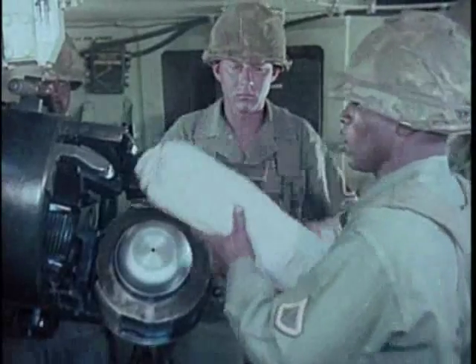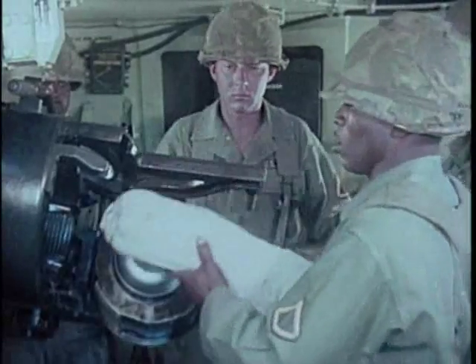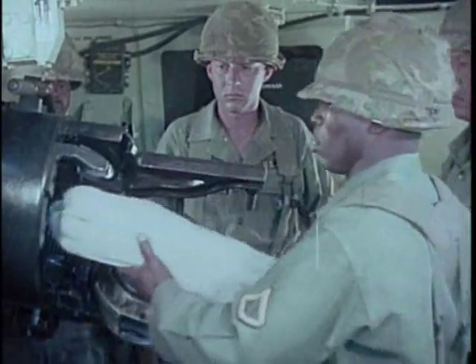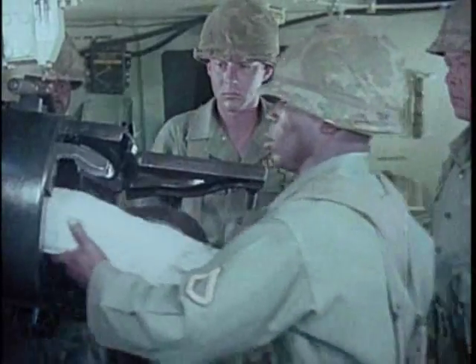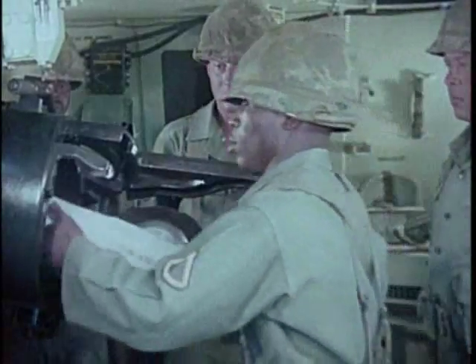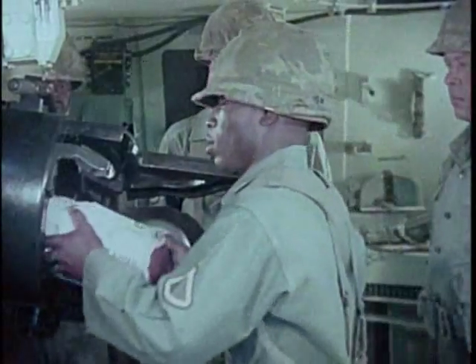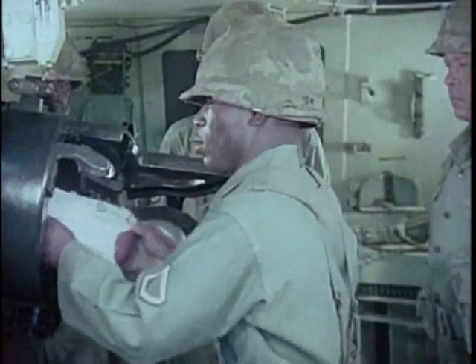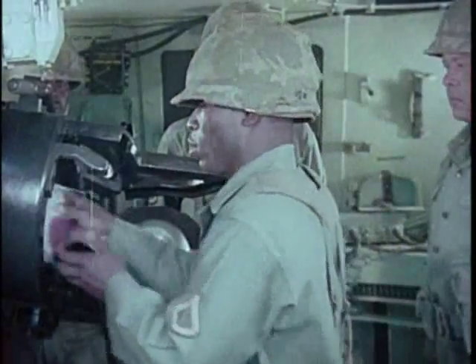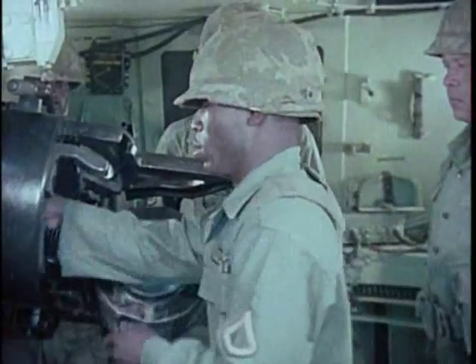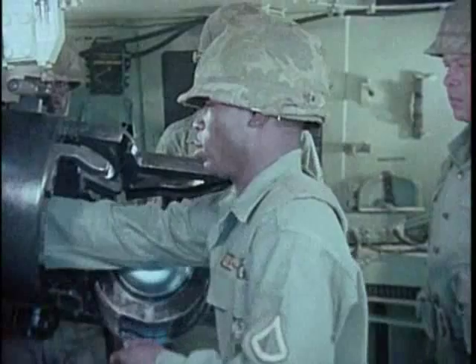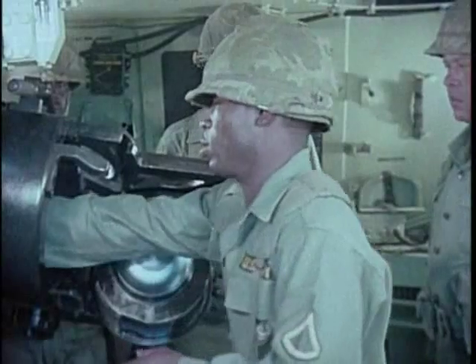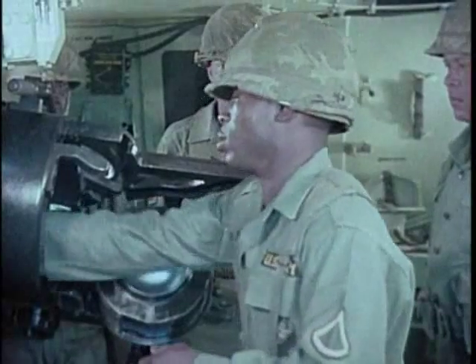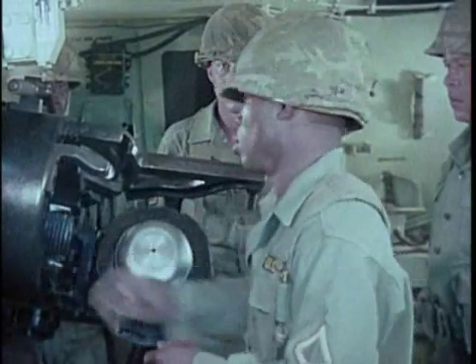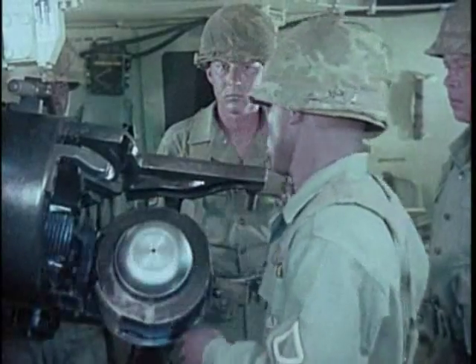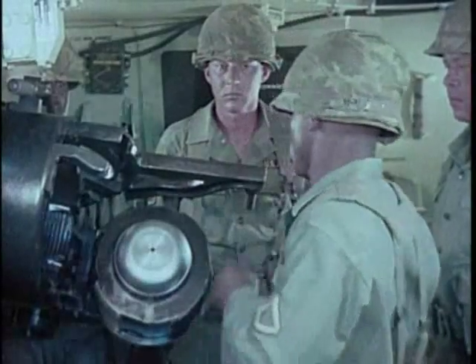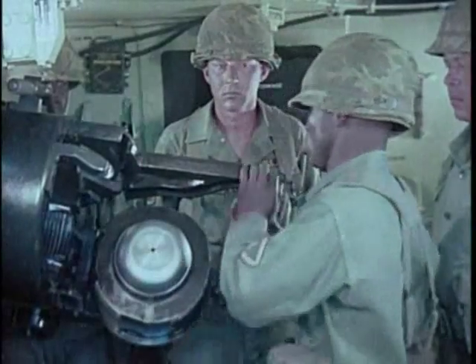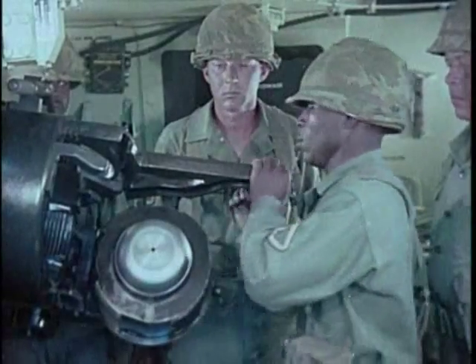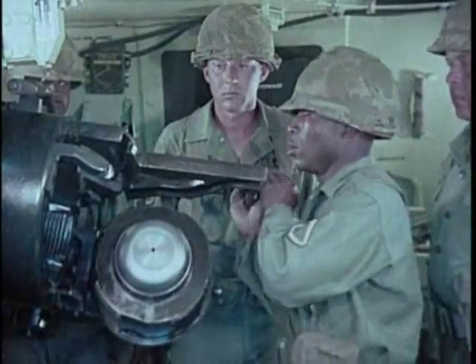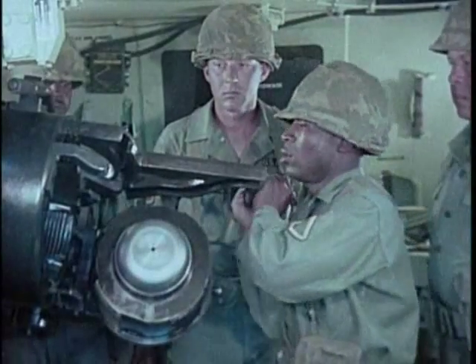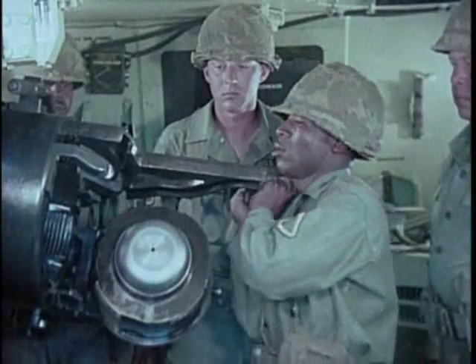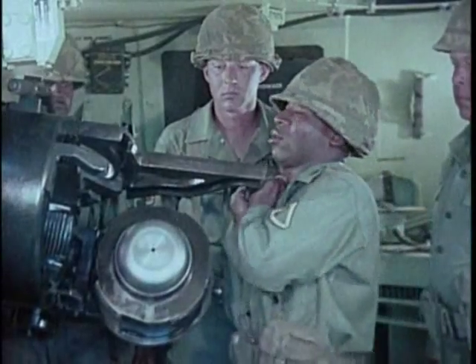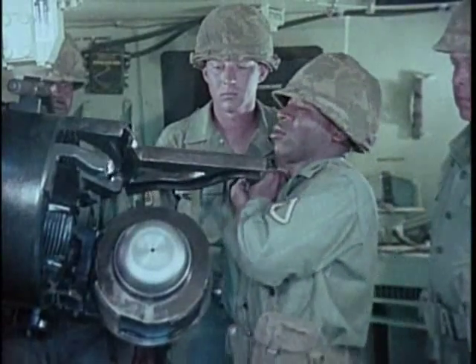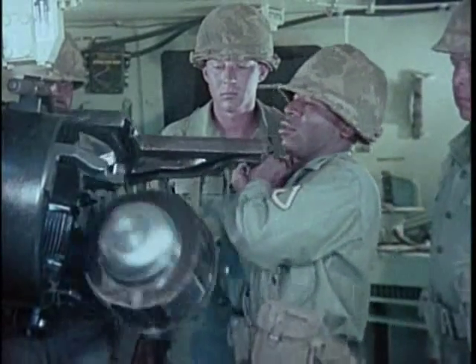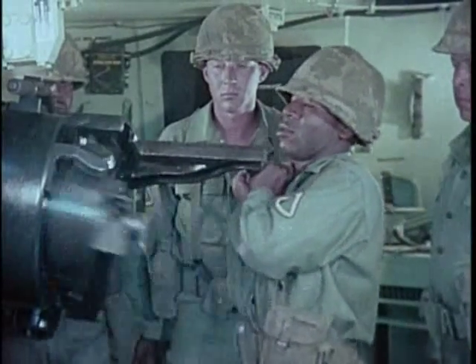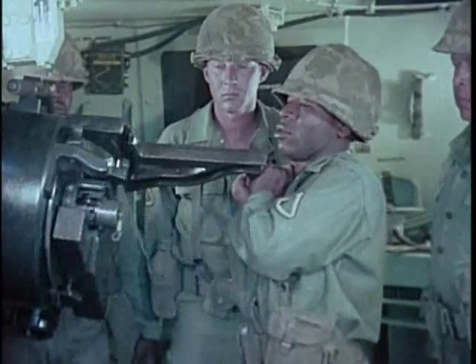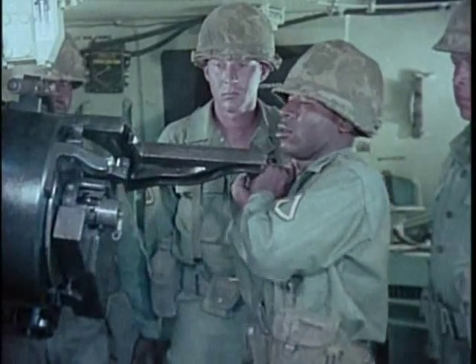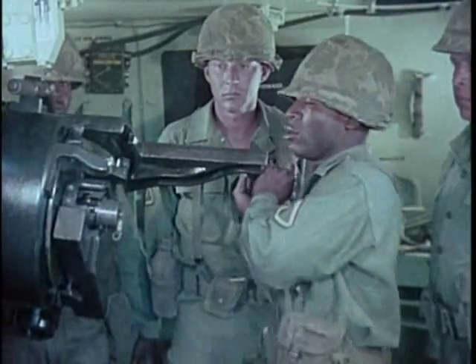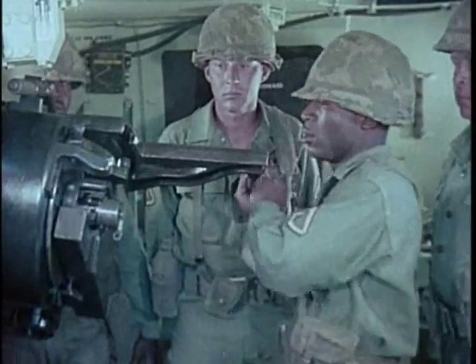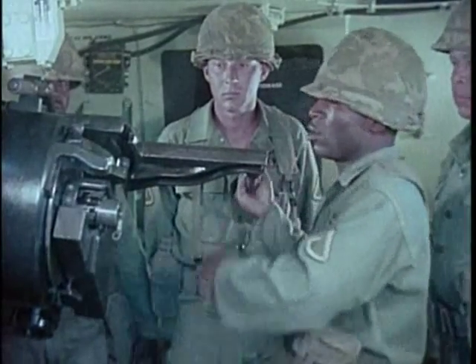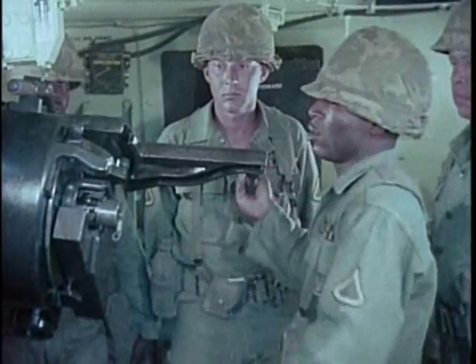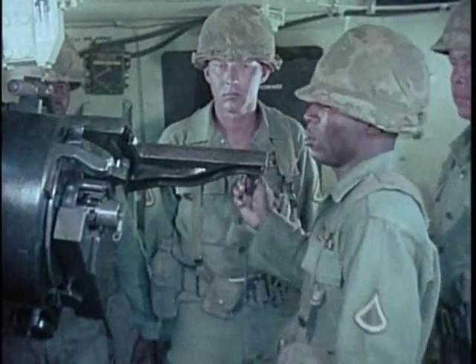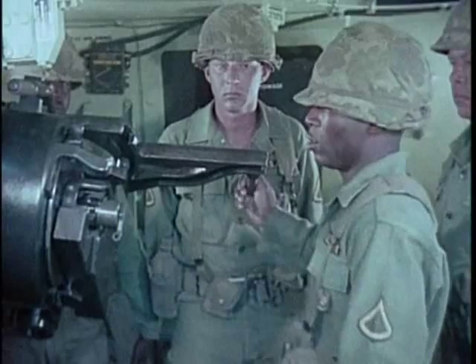The weapon's sustained rate of fire is one round per minute. Its maximum rate of fire is four rounds per minute for three minutes.